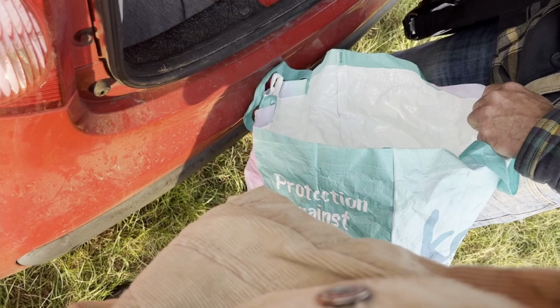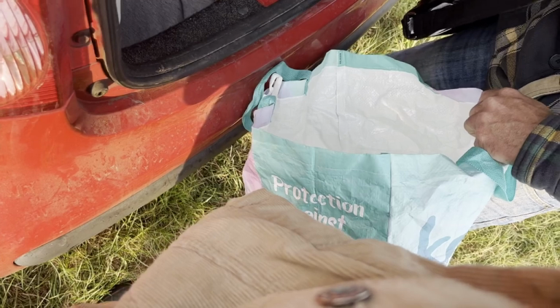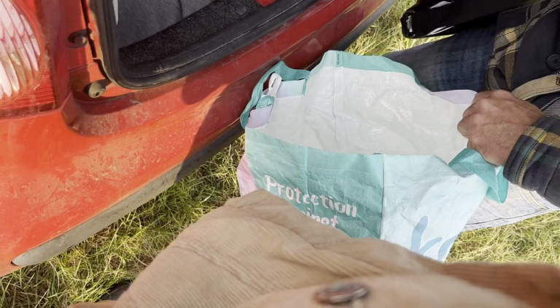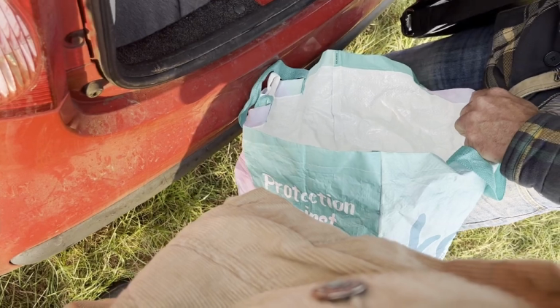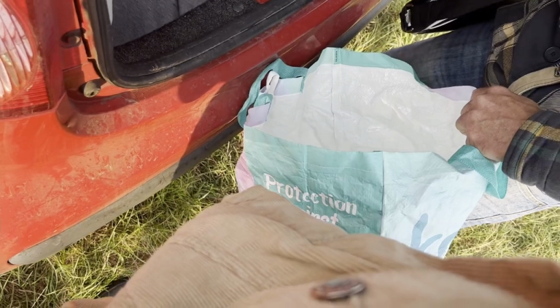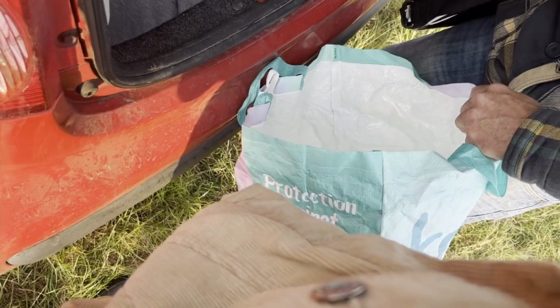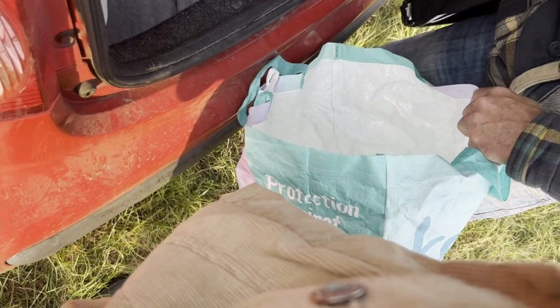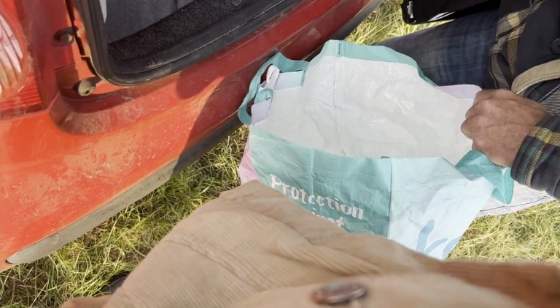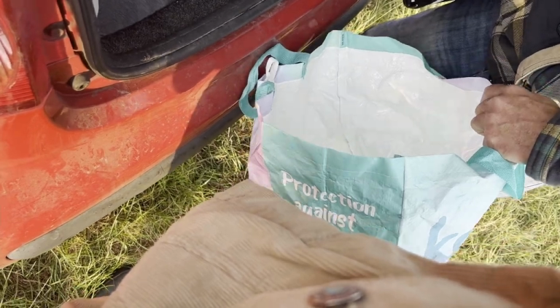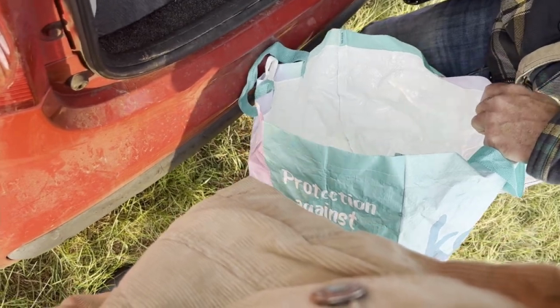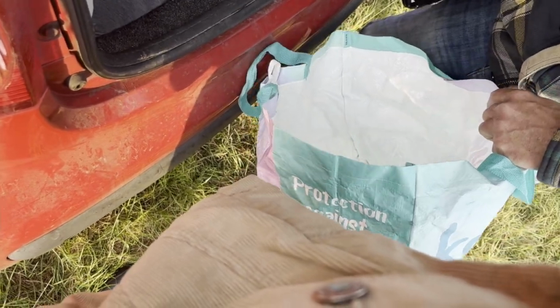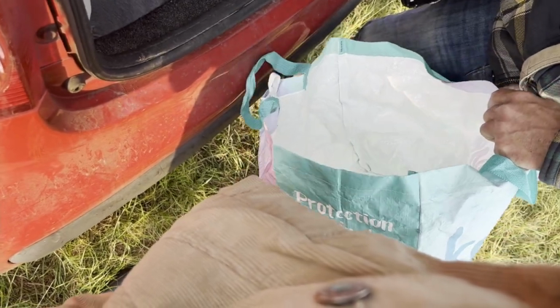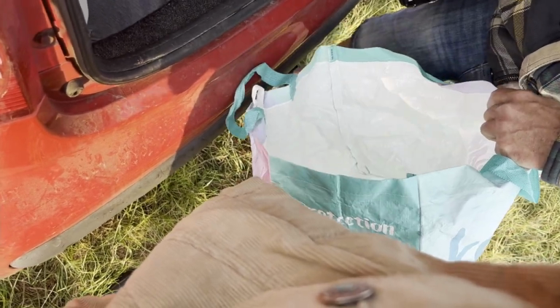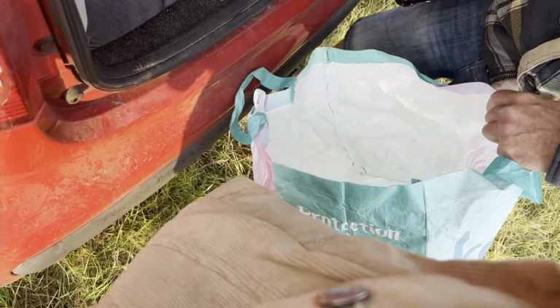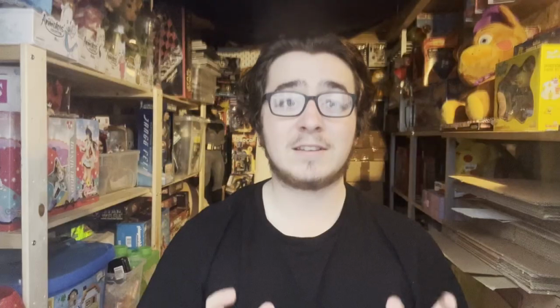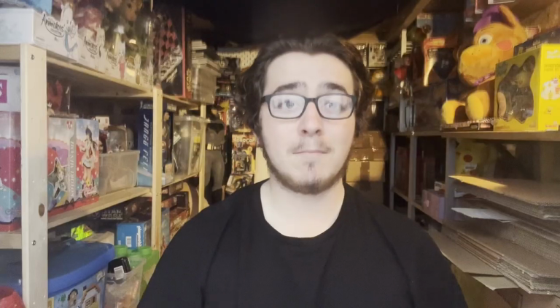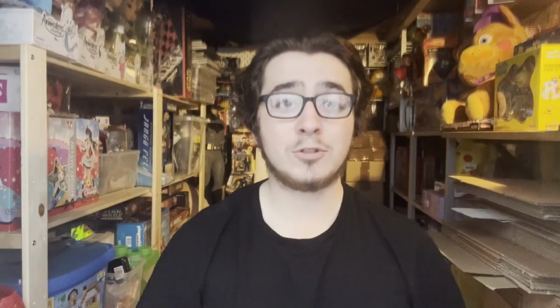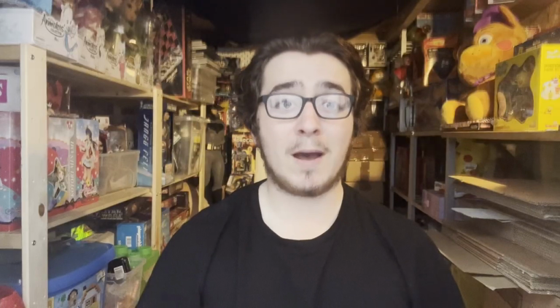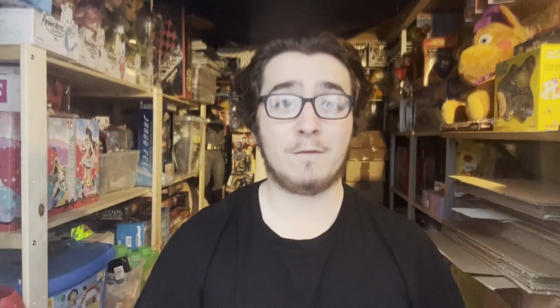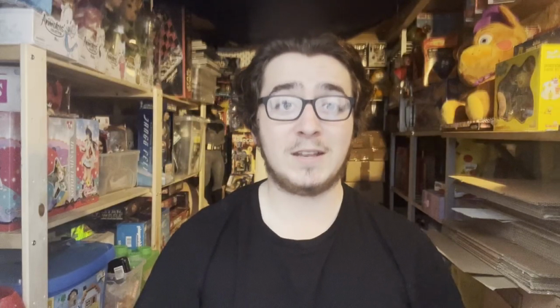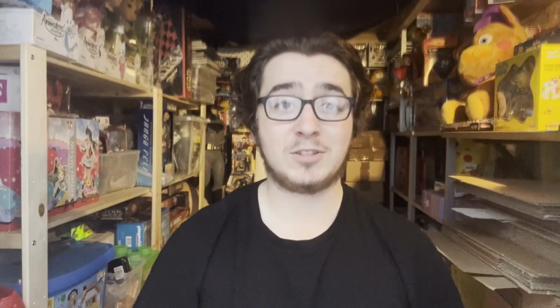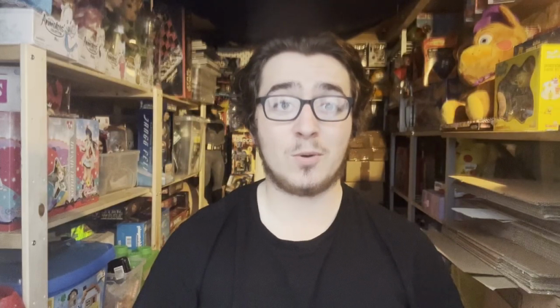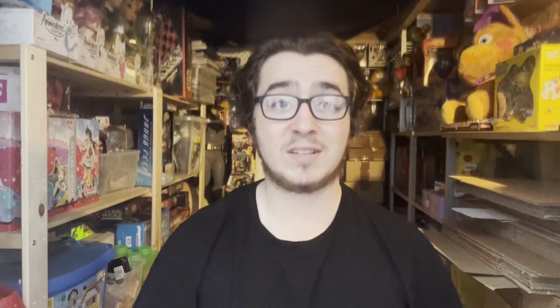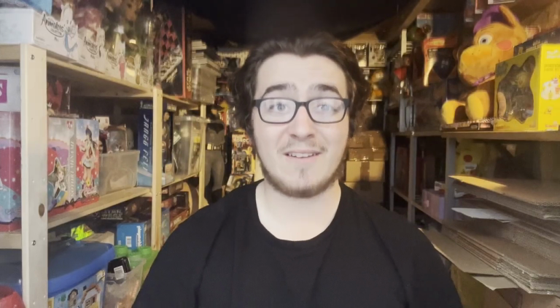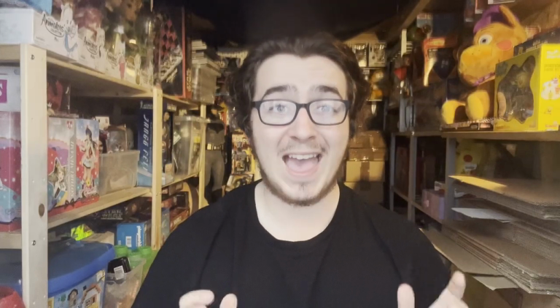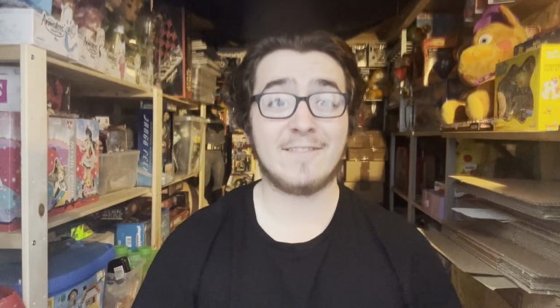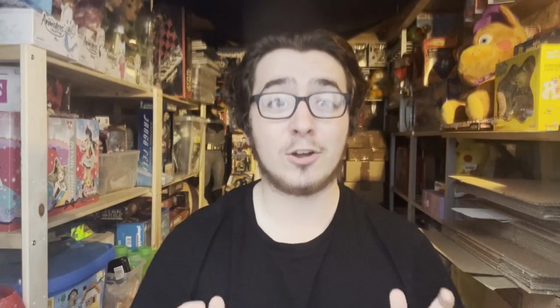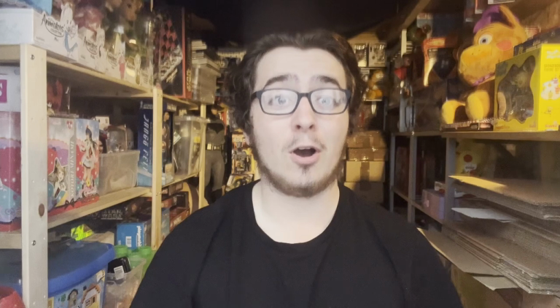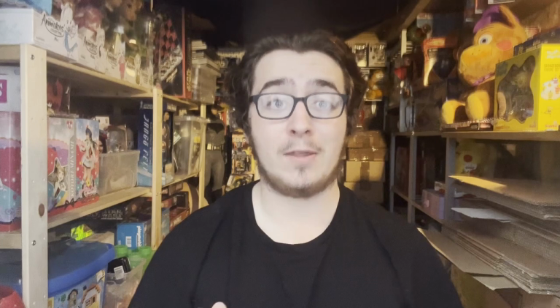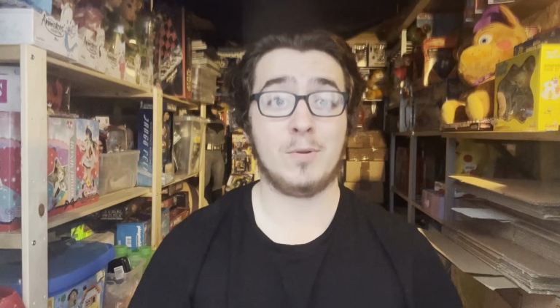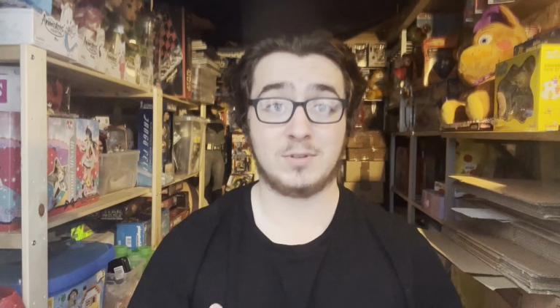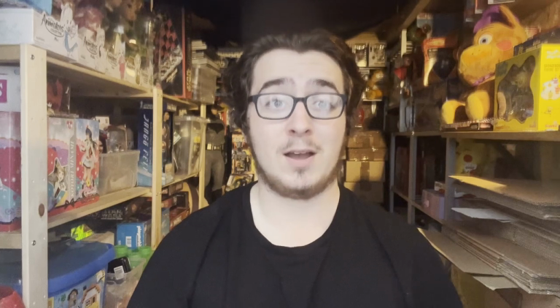Oh my god, there's figures in it! That is the most amount of vintage toys I have ever got at the boot sale.